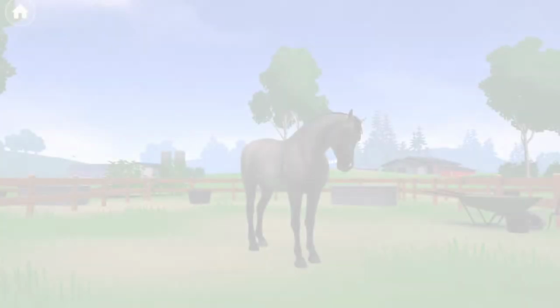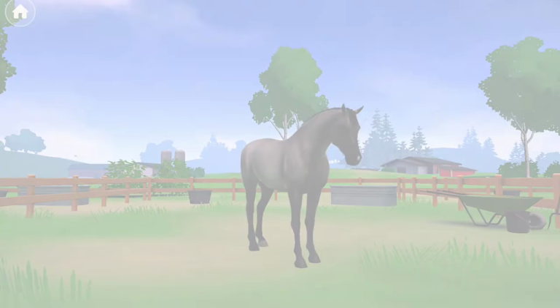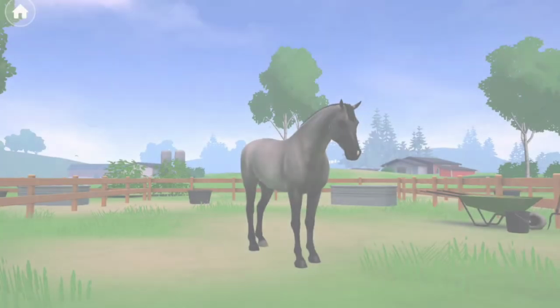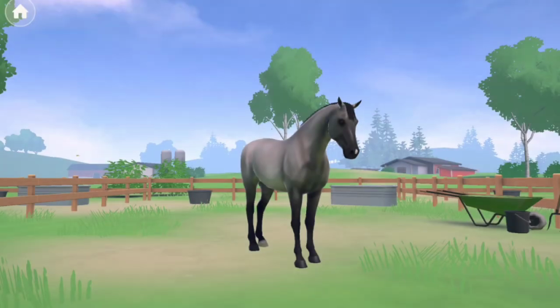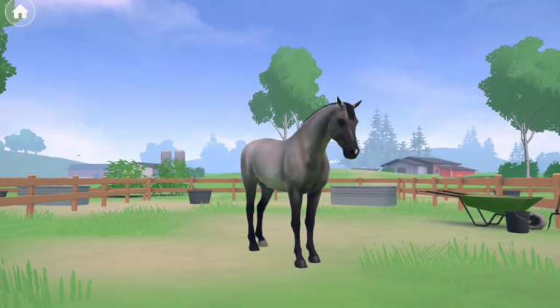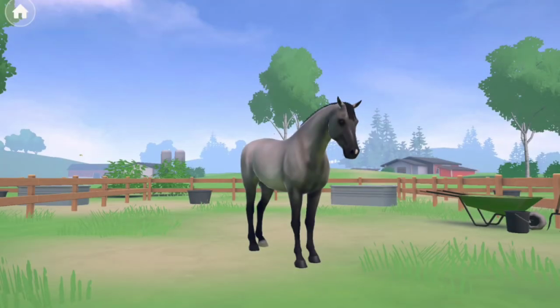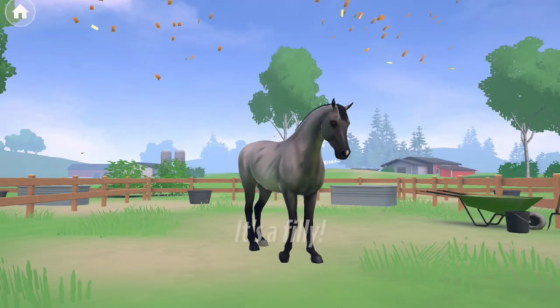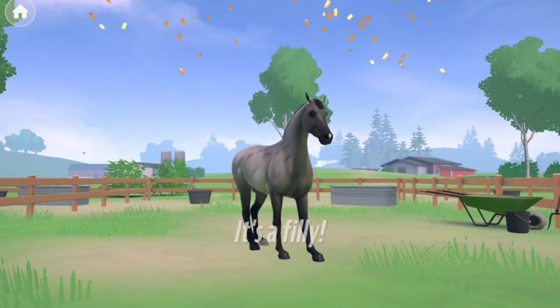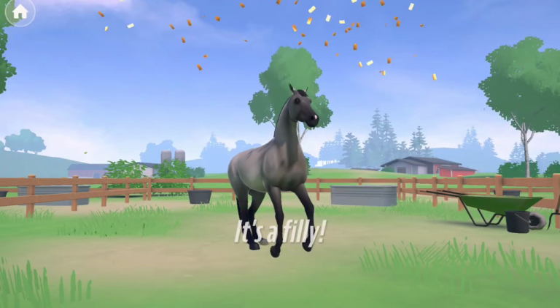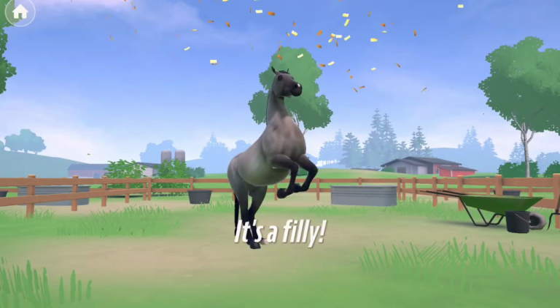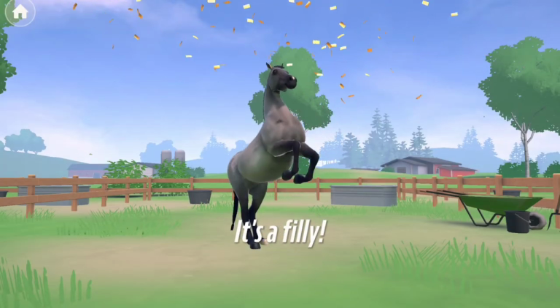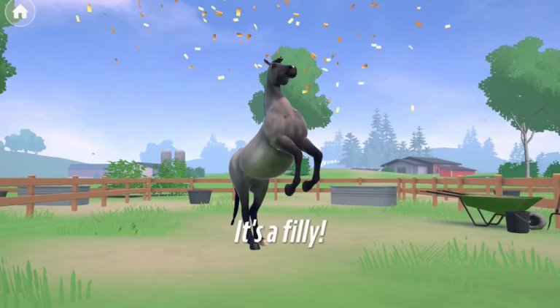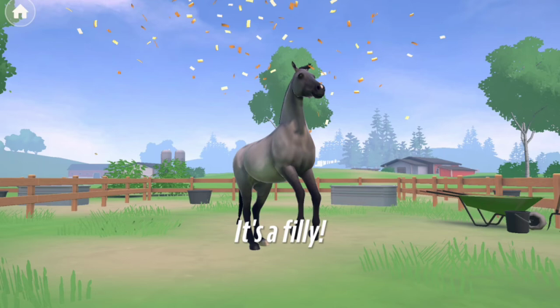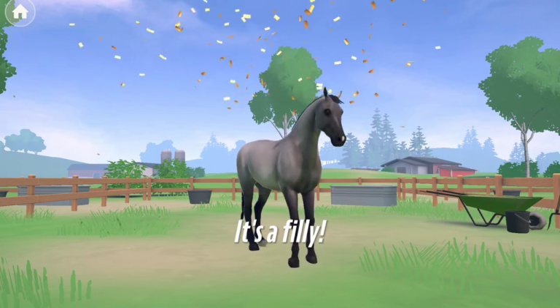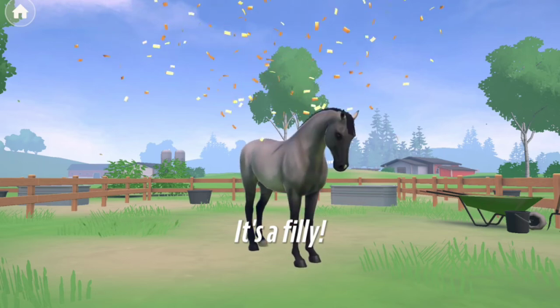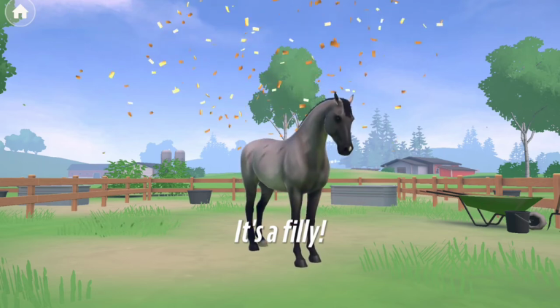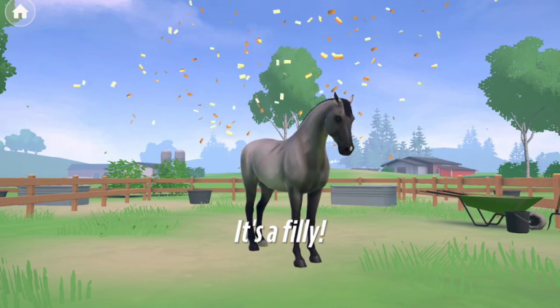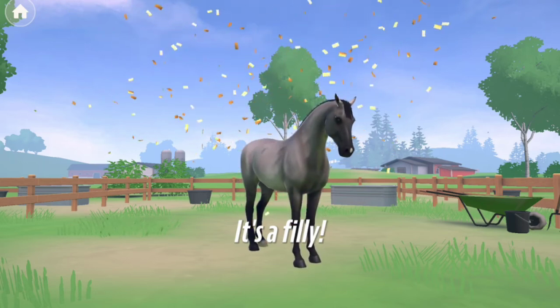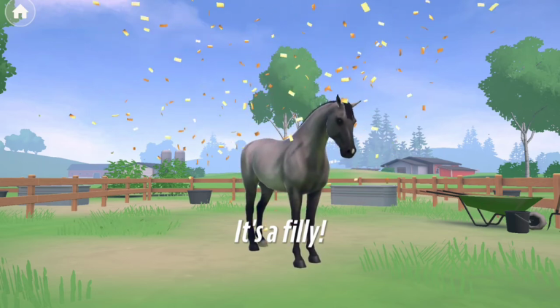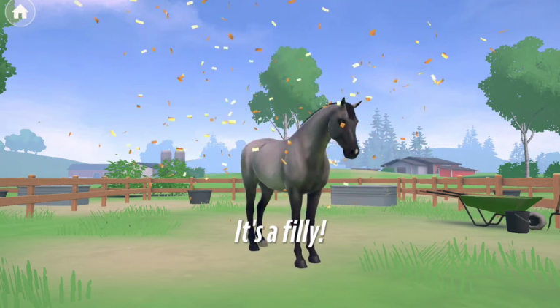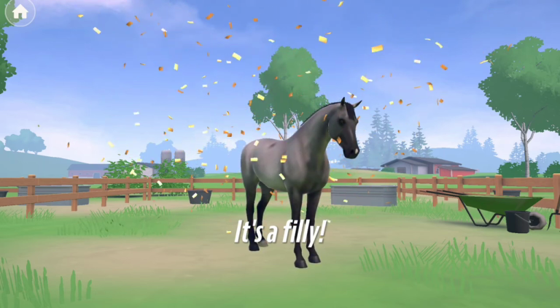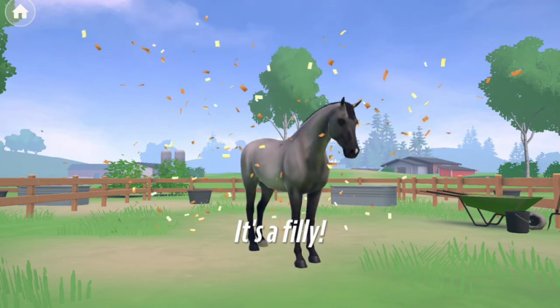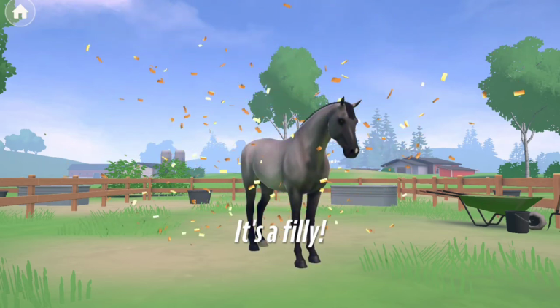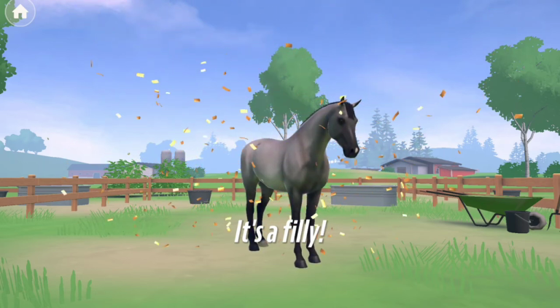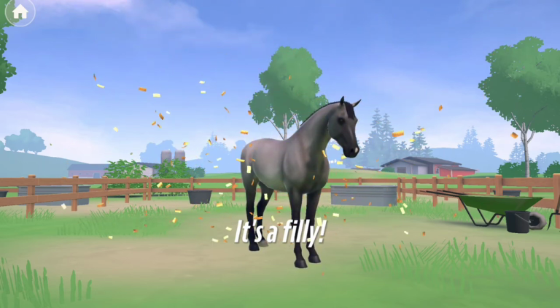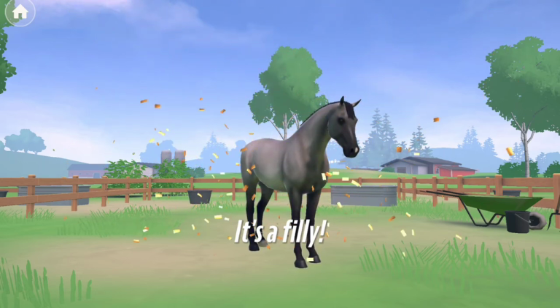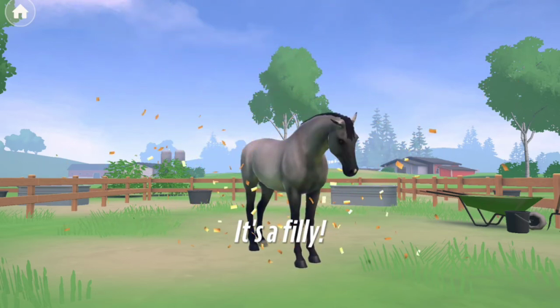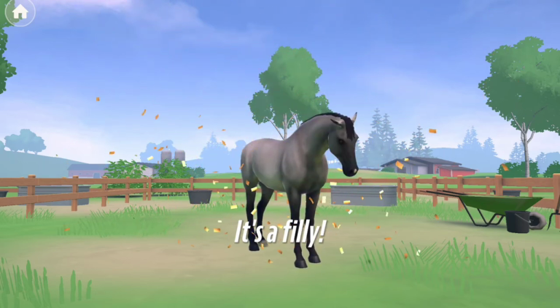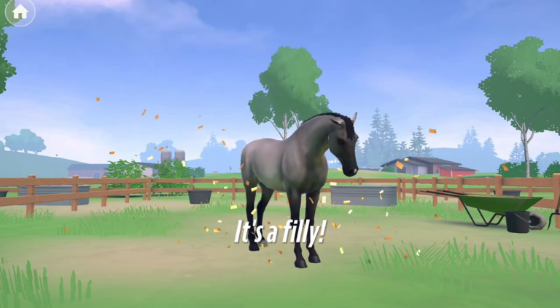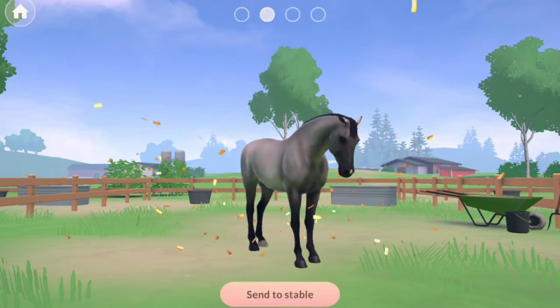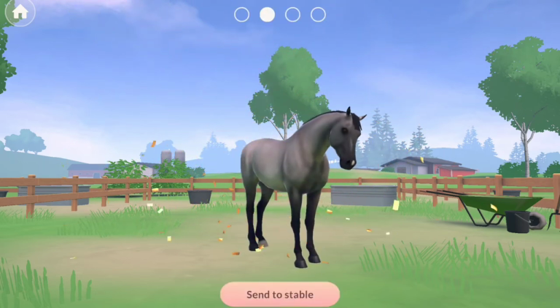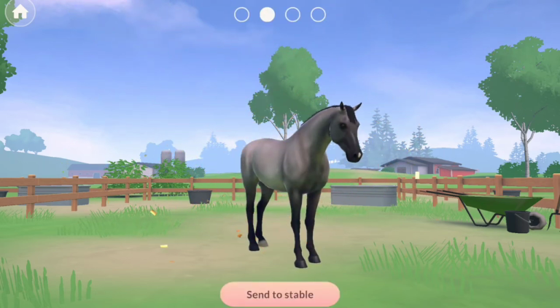This is the second foal. It is a filly and is a silver gruelo.